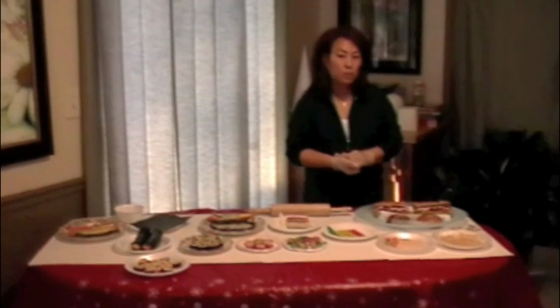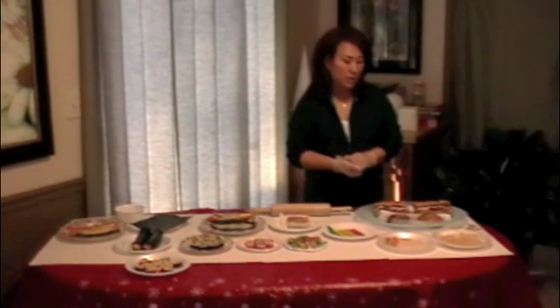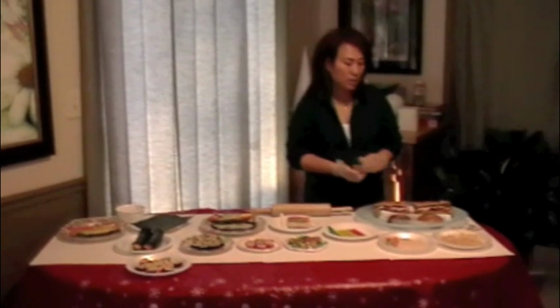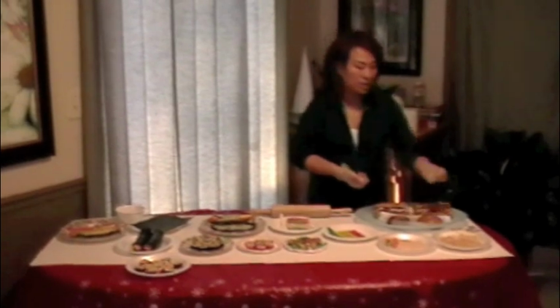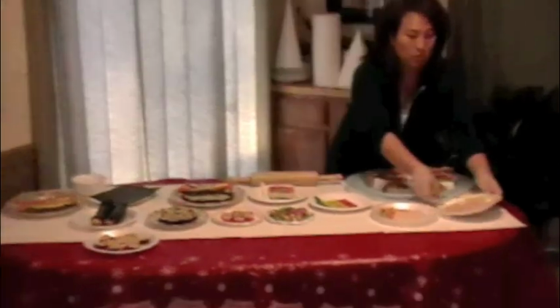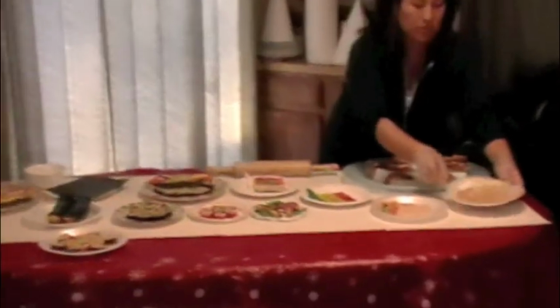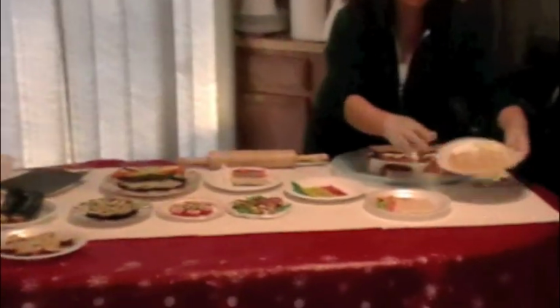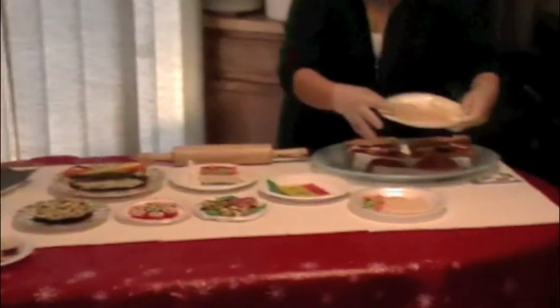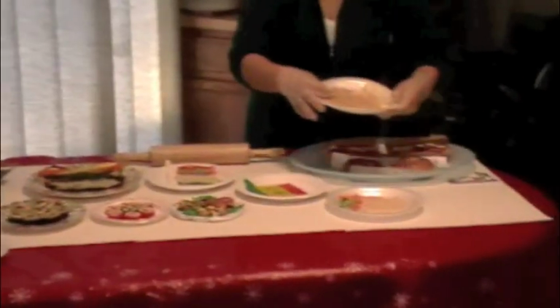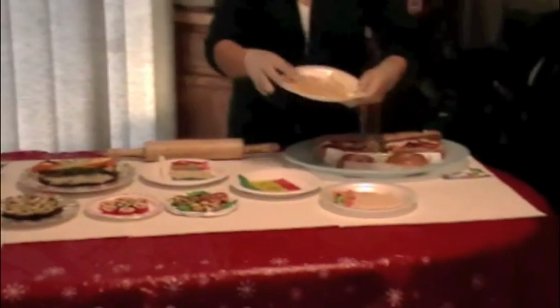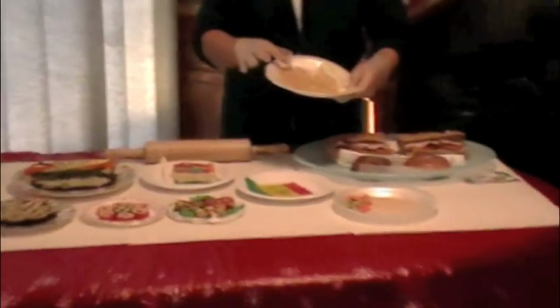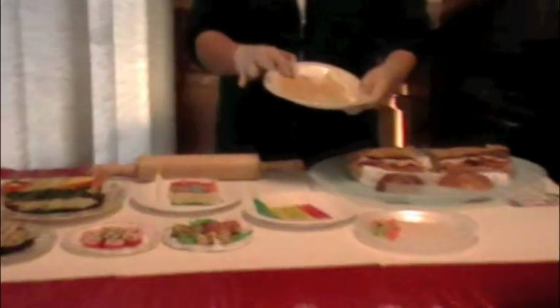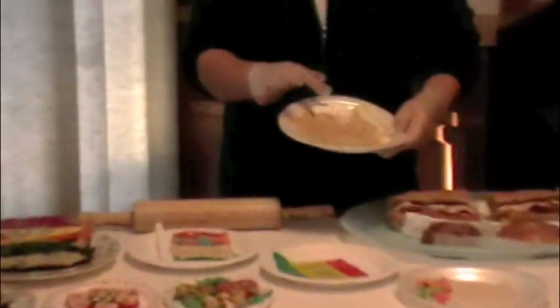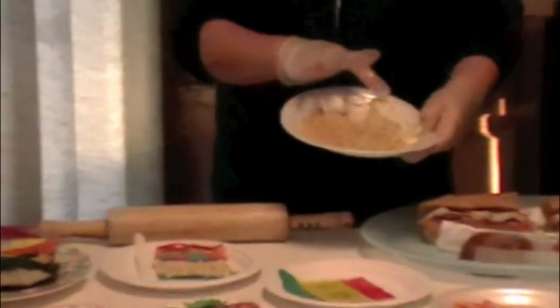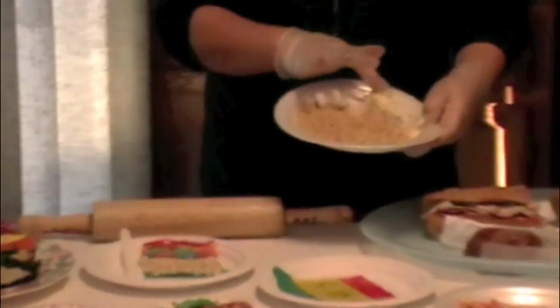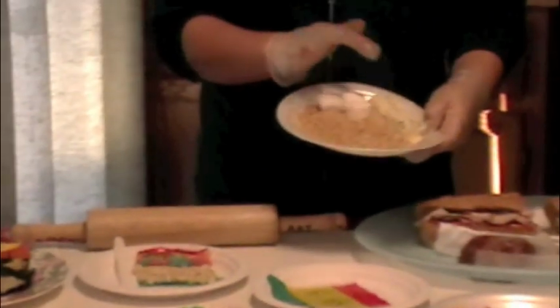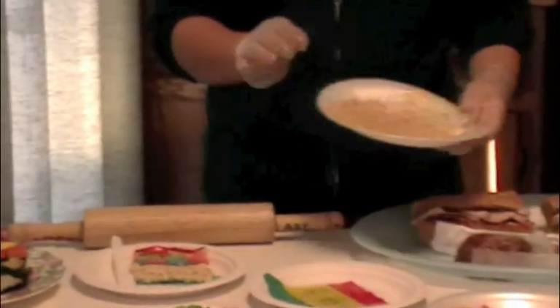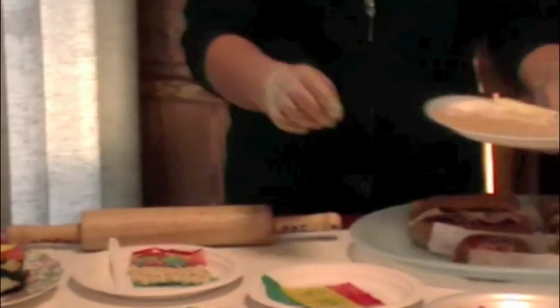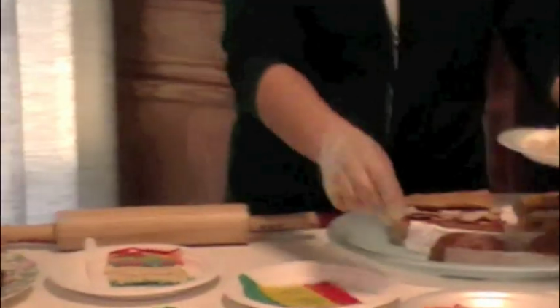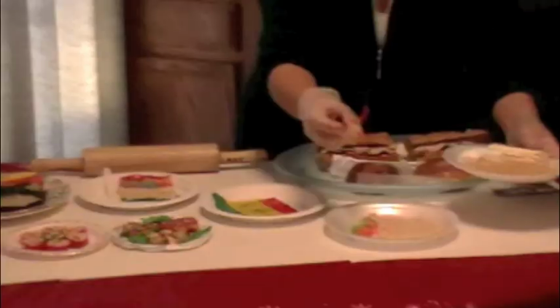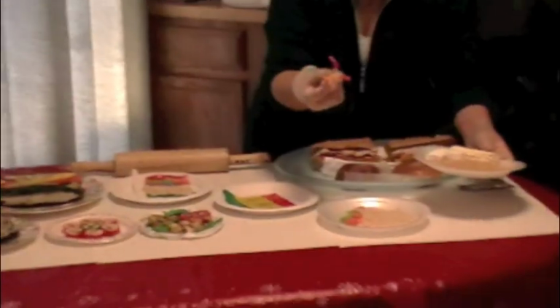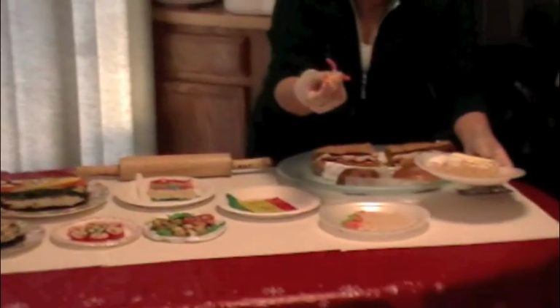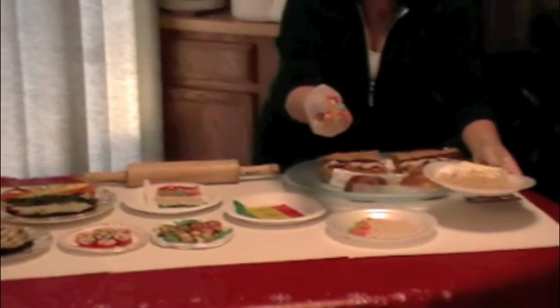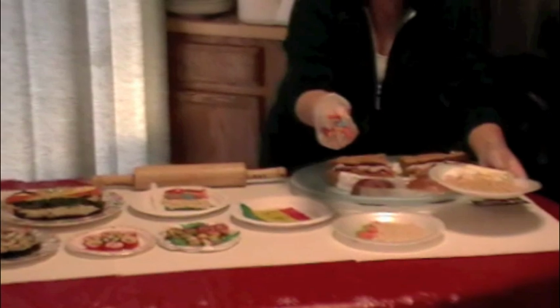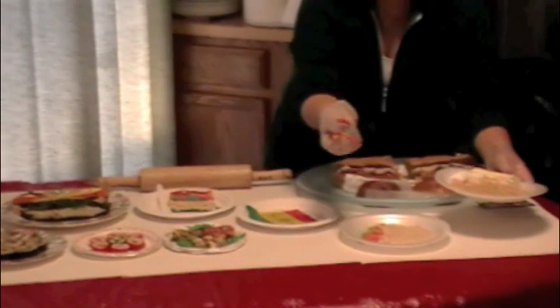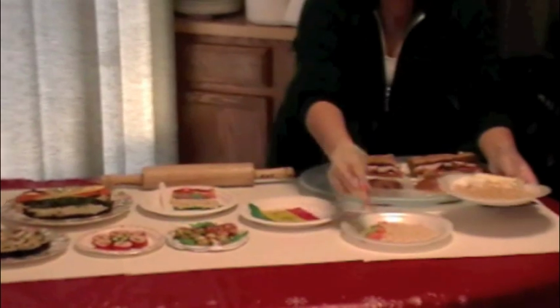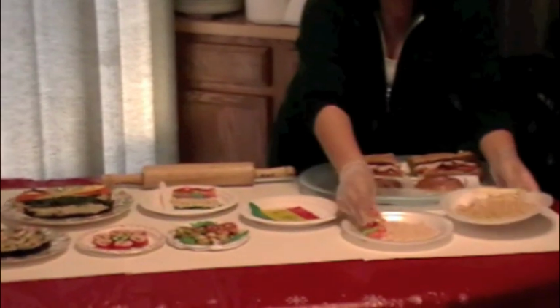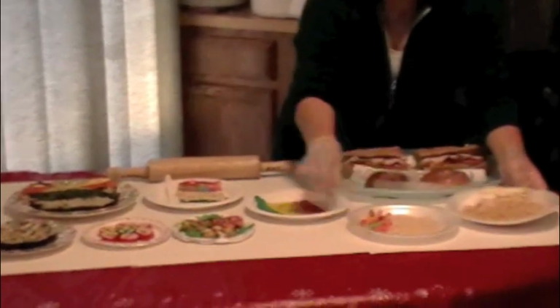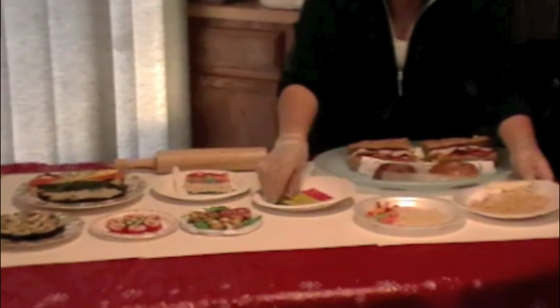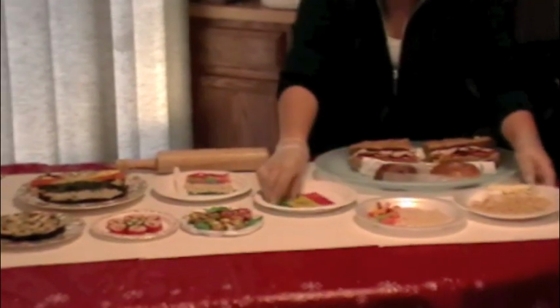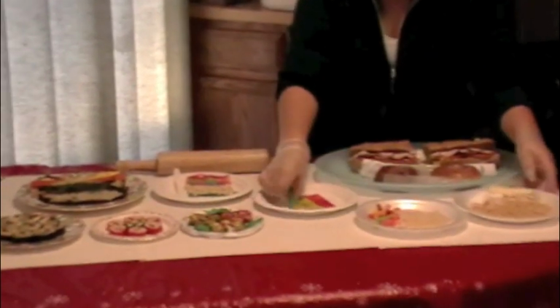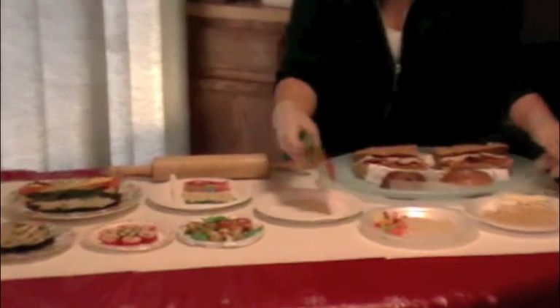For Kimbap candy, you need crispy rice, marshmallow and butter, gummies, and roll-ups.